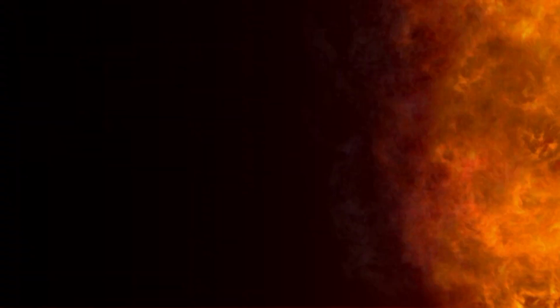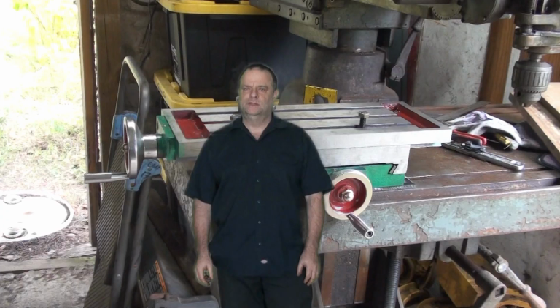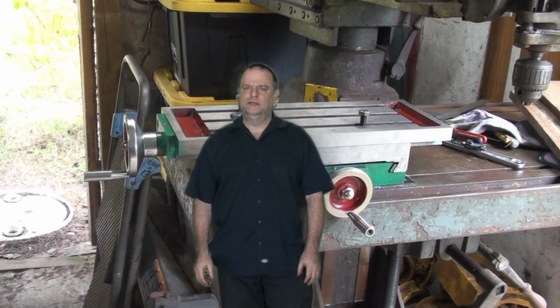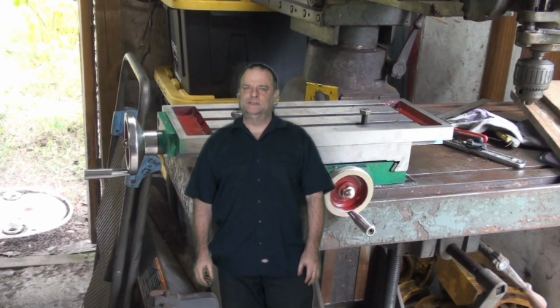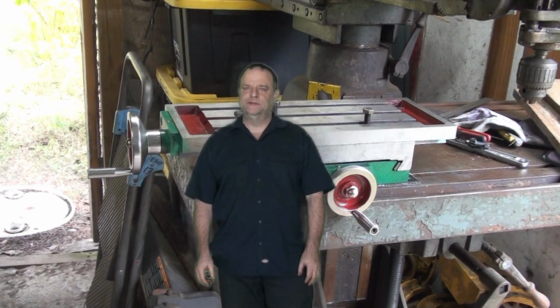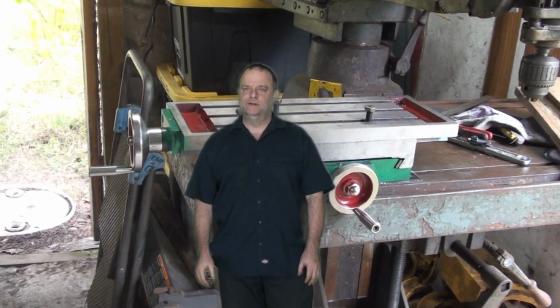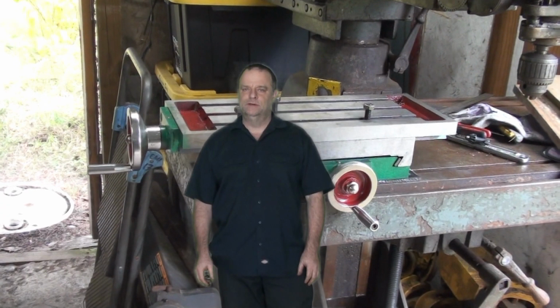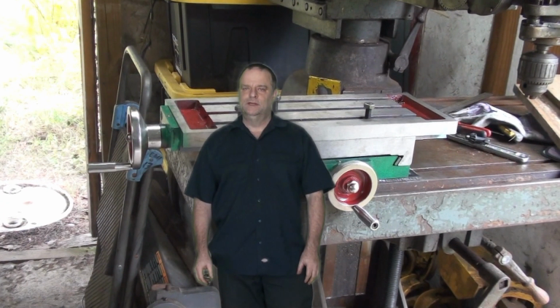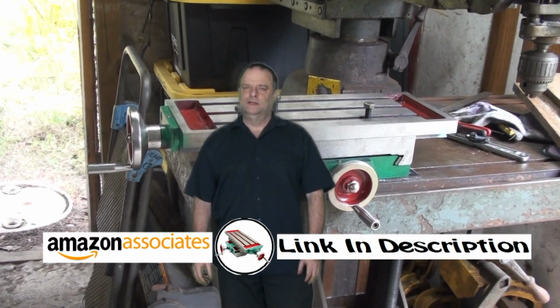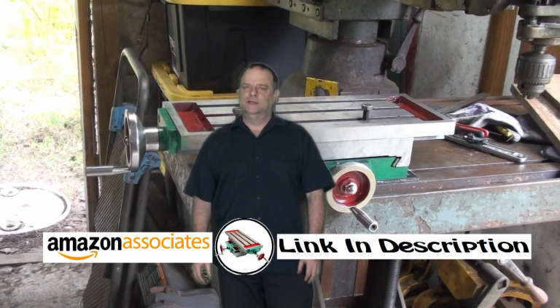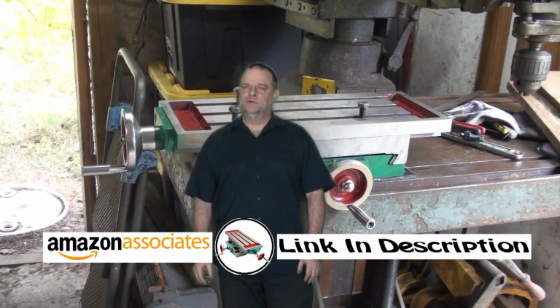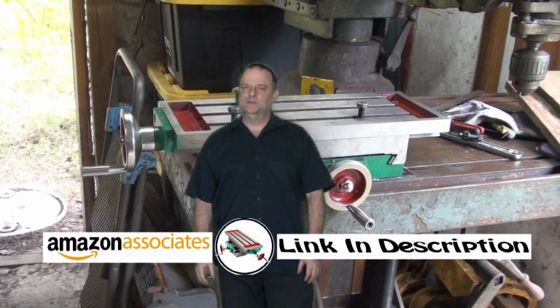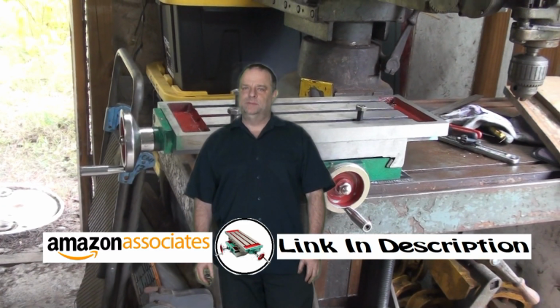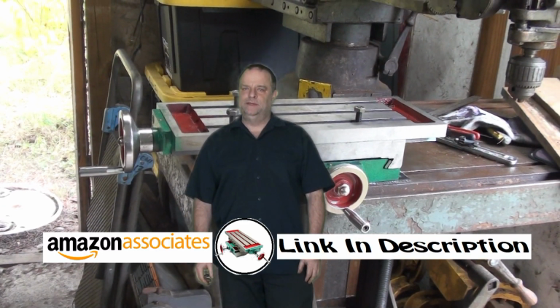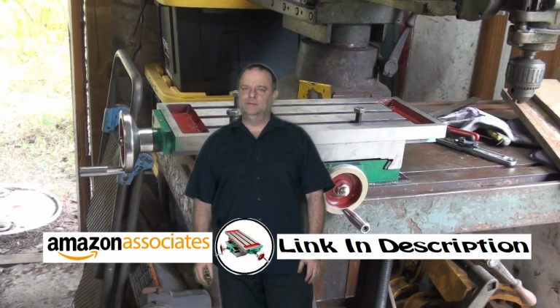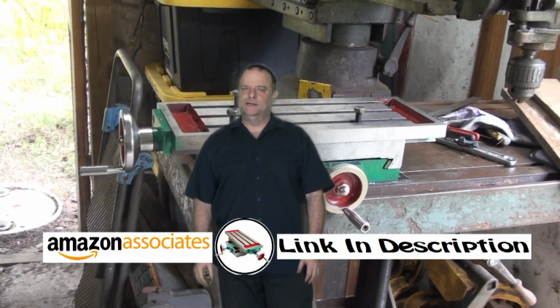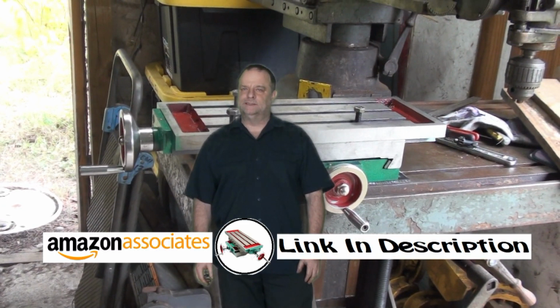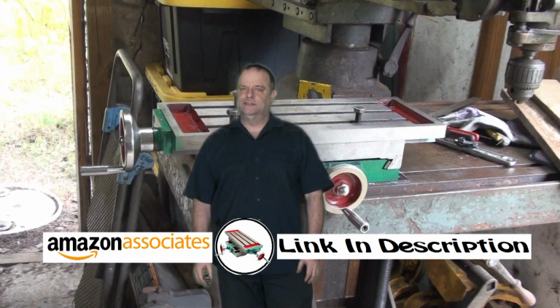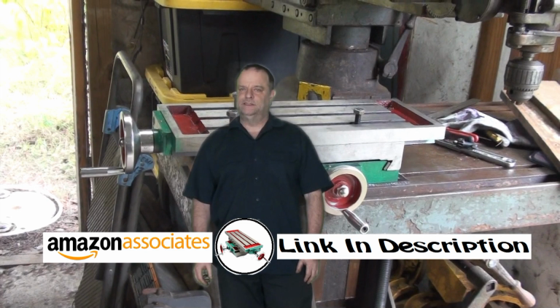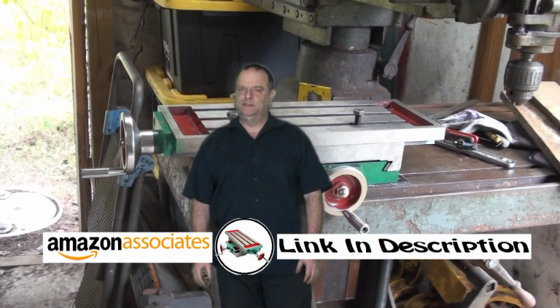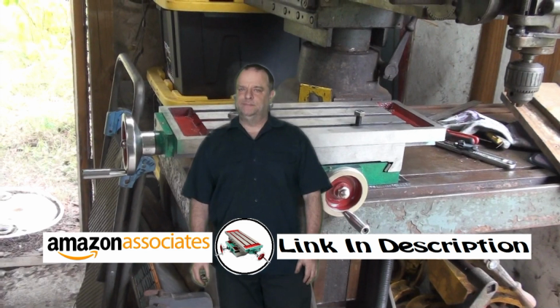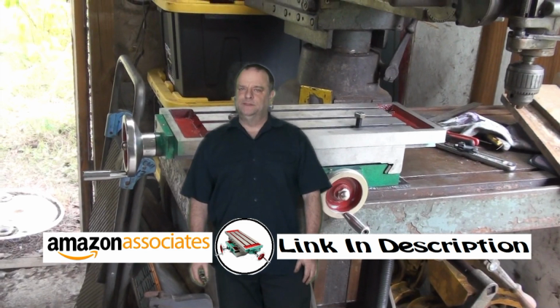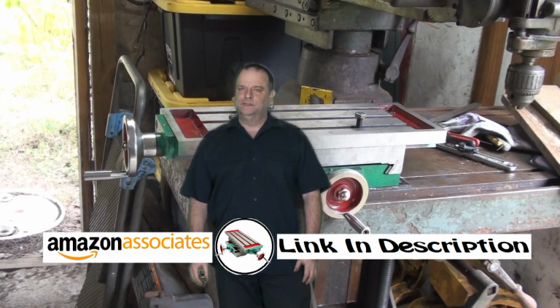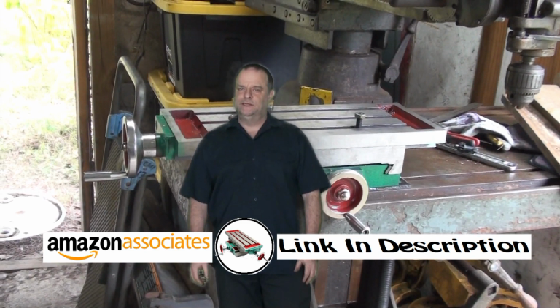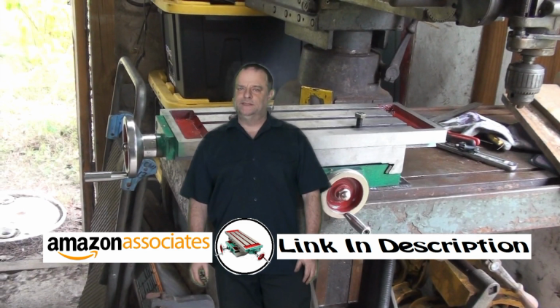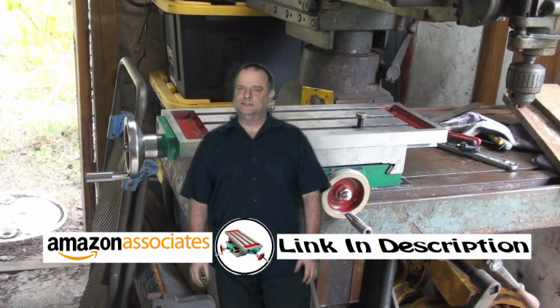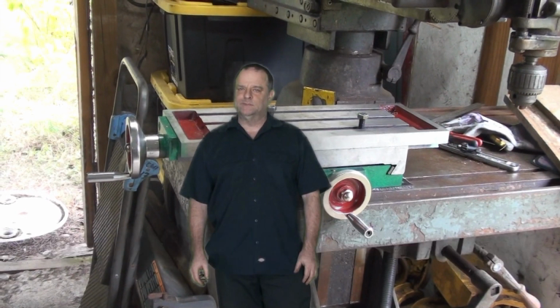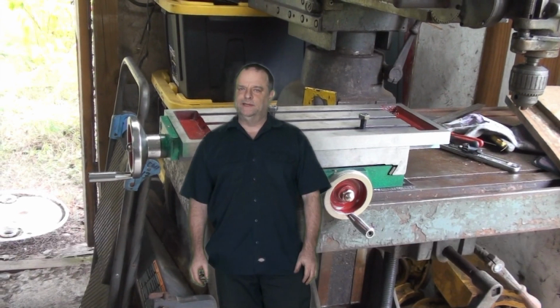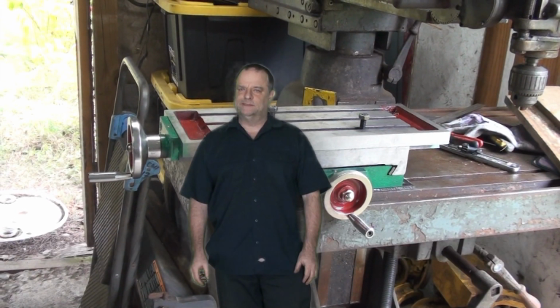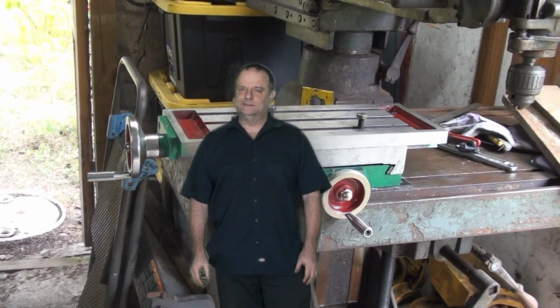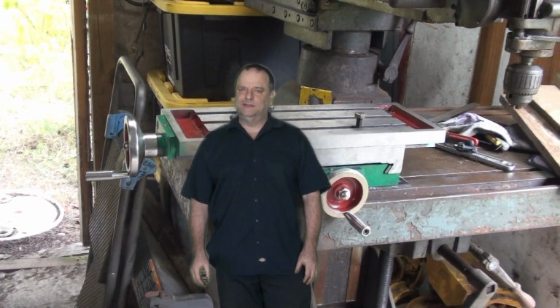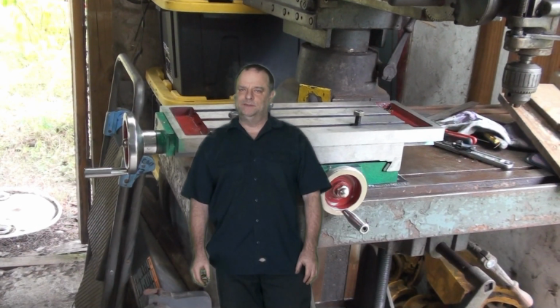In this video, I am going to be unboxing a cheap Chinese XY Access Table.